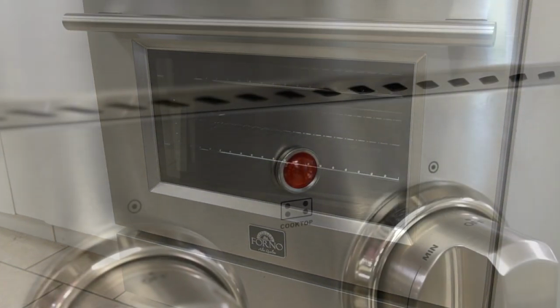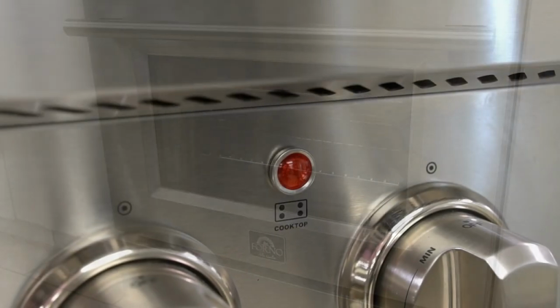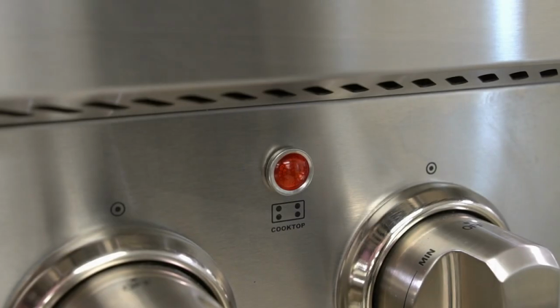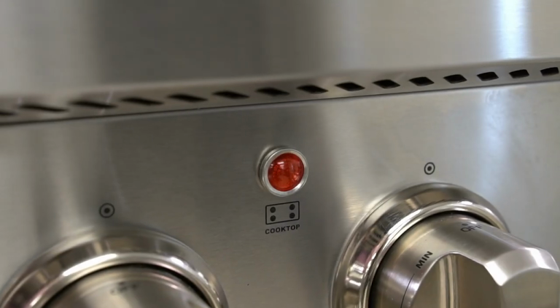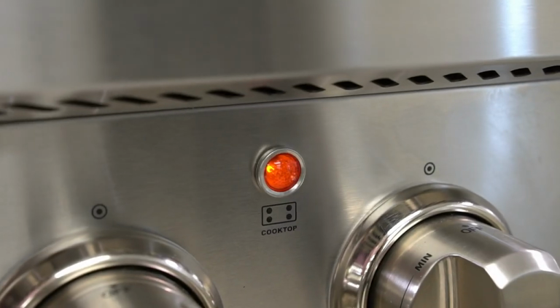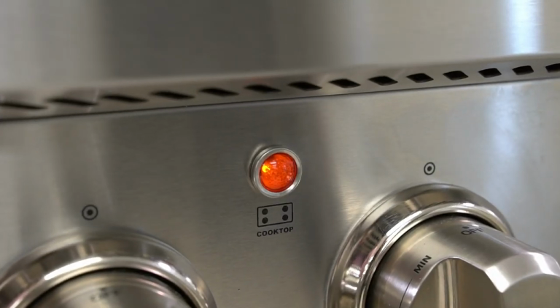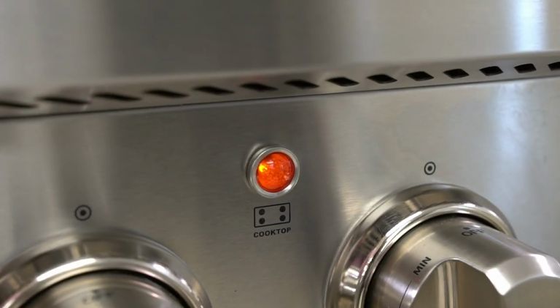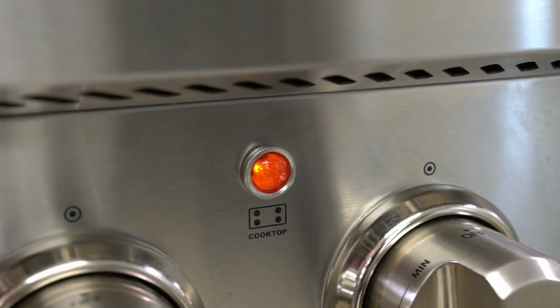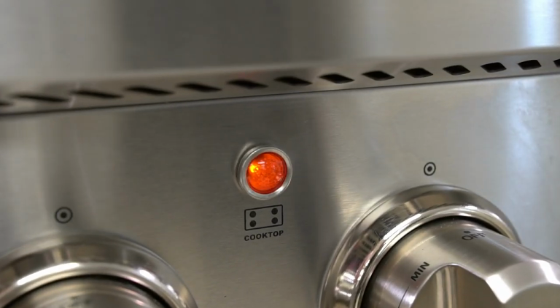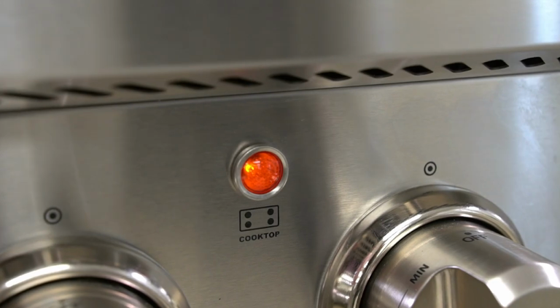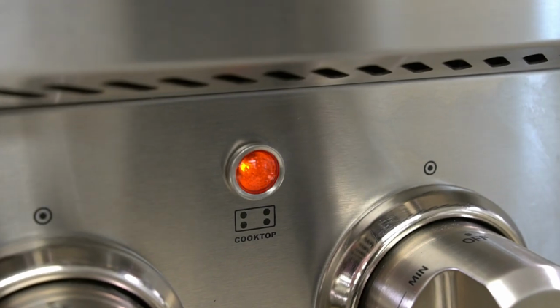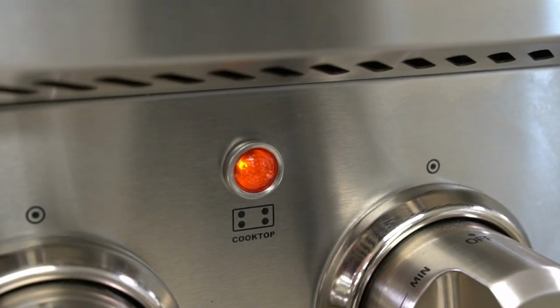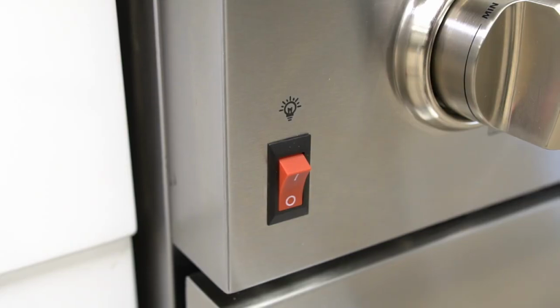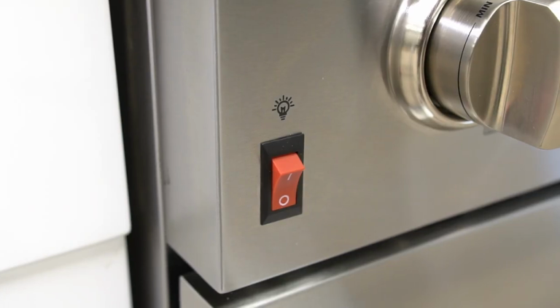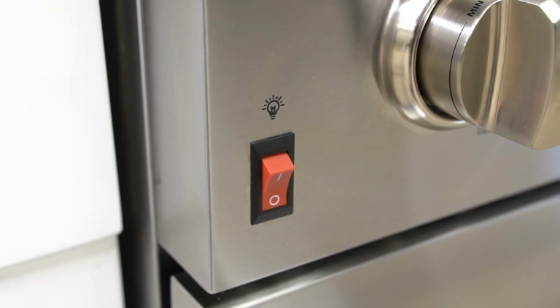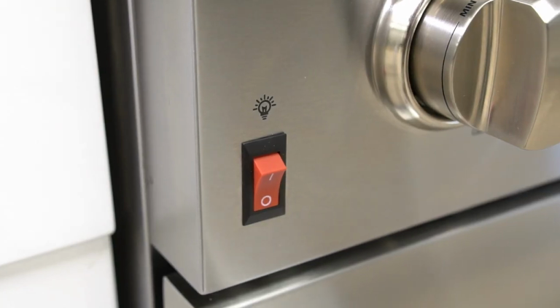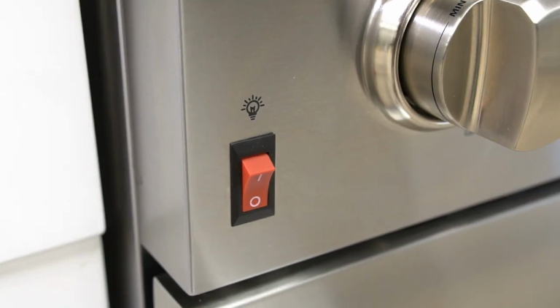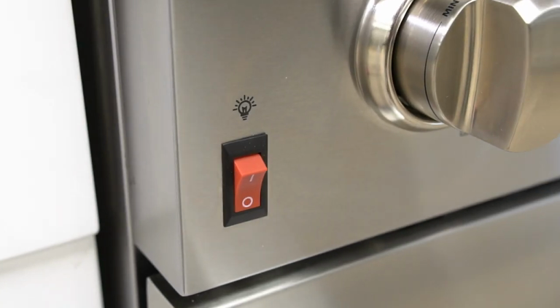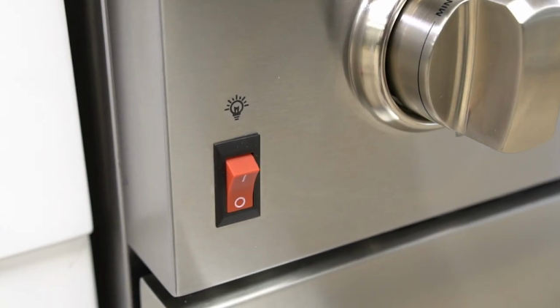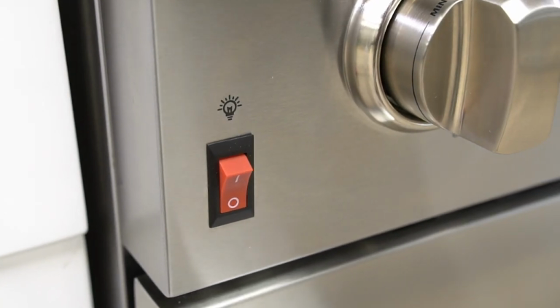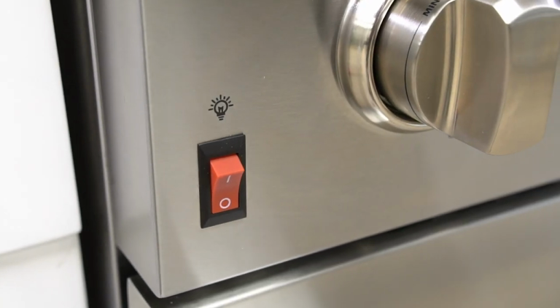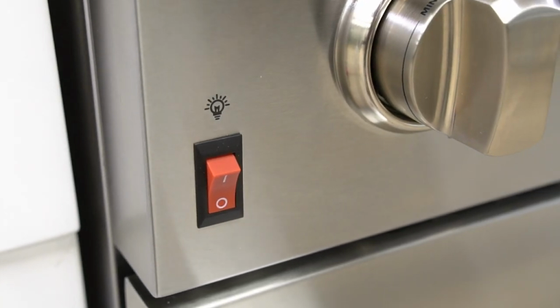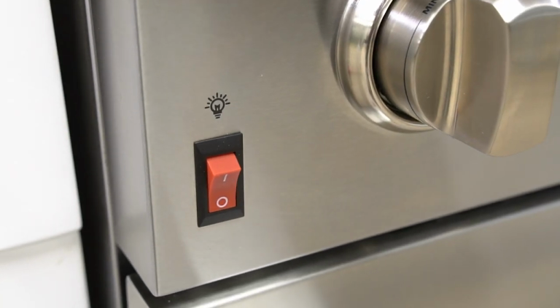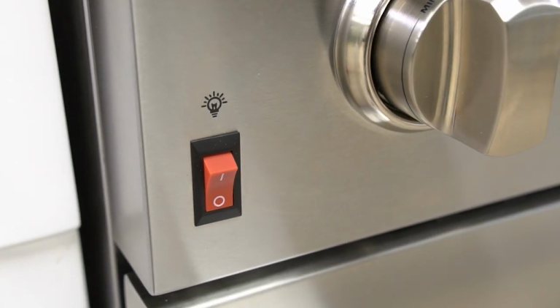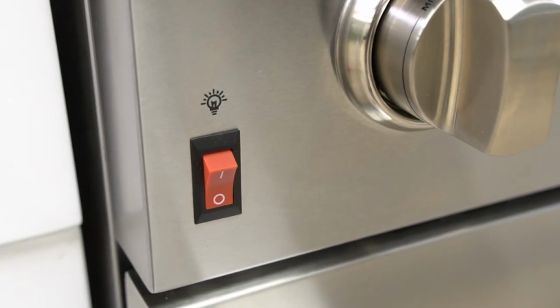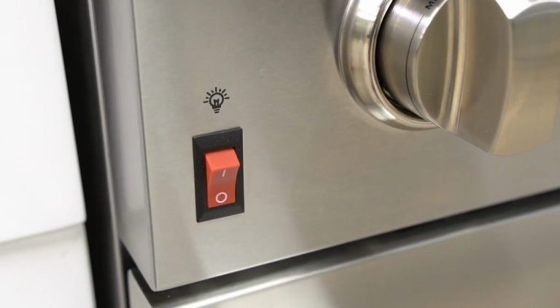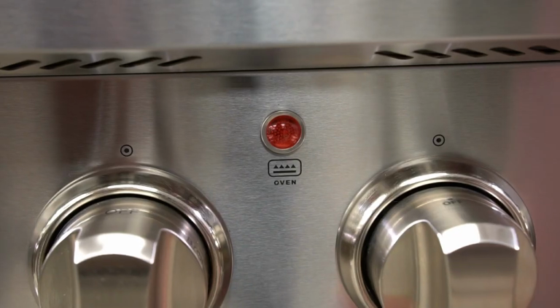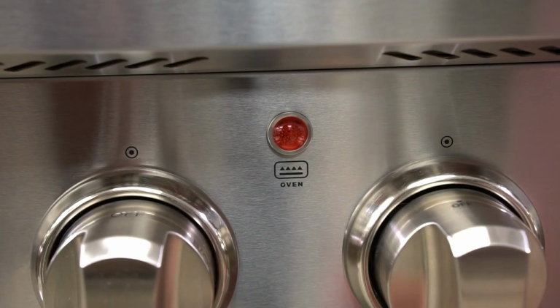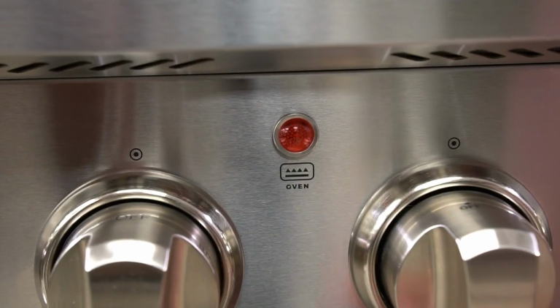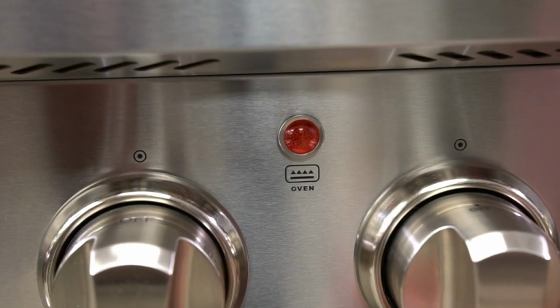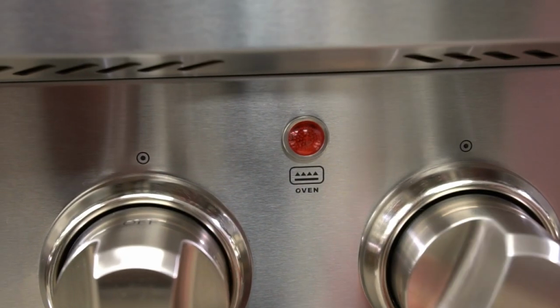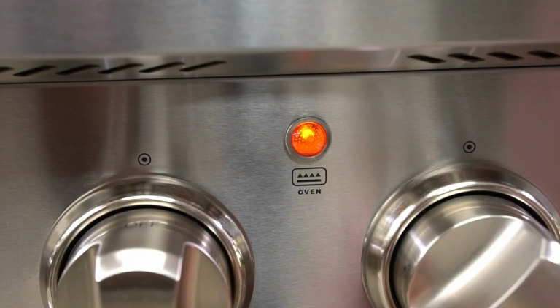This range comes with a beautiful handle and large viewing window to see baking progress in the oven. Comes with a cooktop light indicator, oven light switch, and a hot surface warning light.